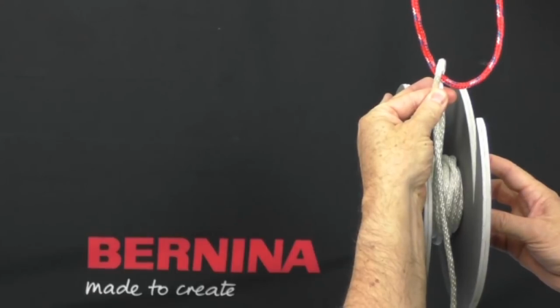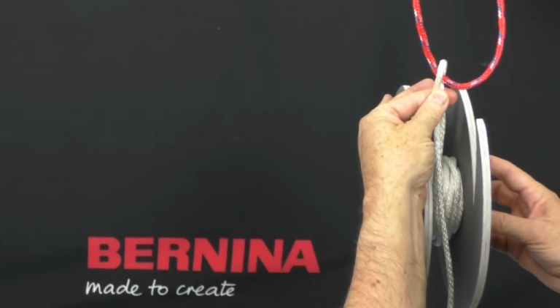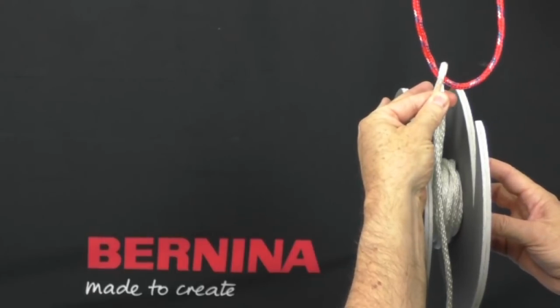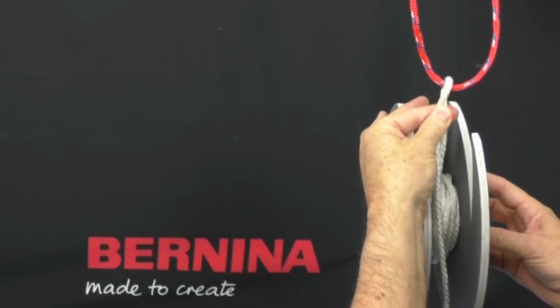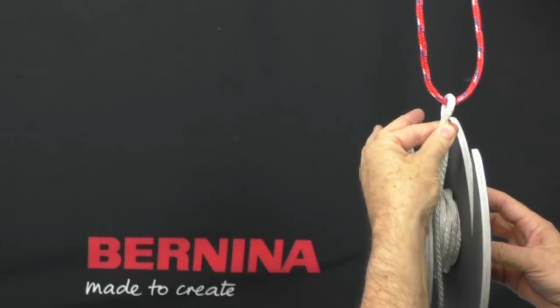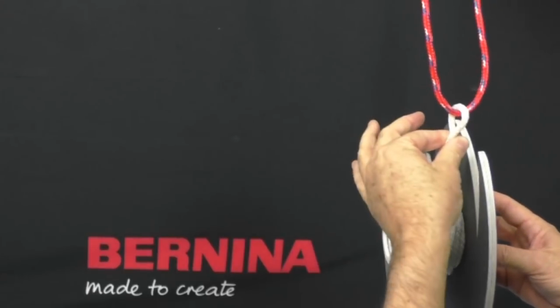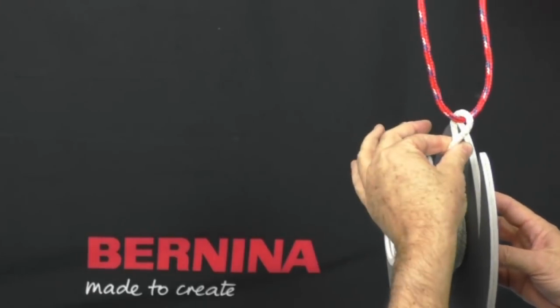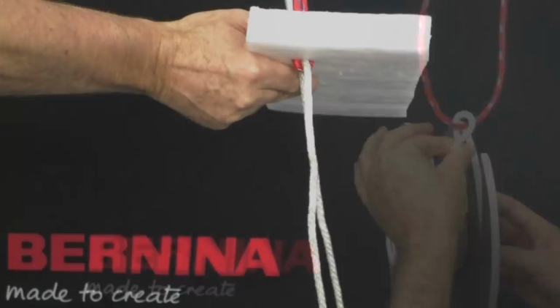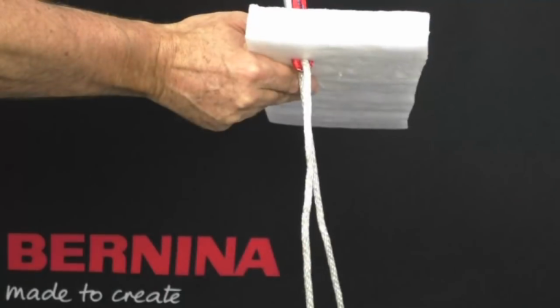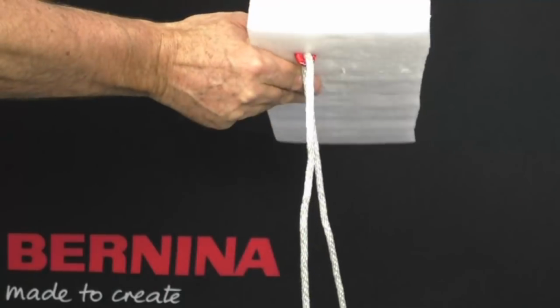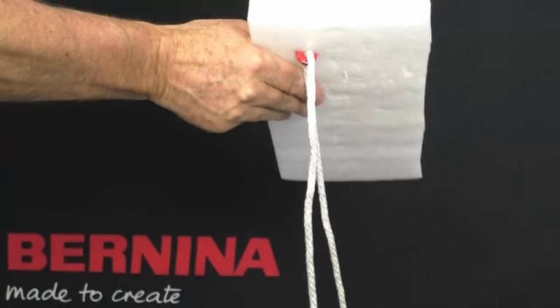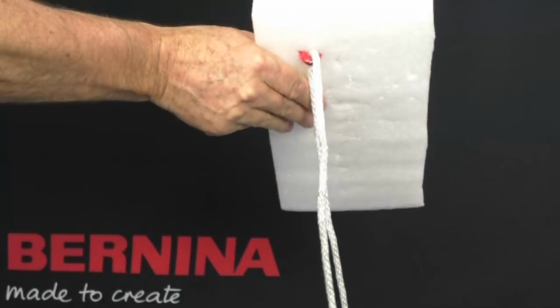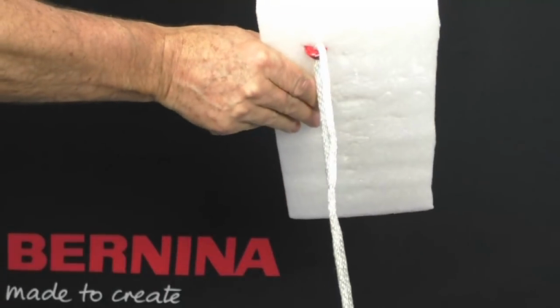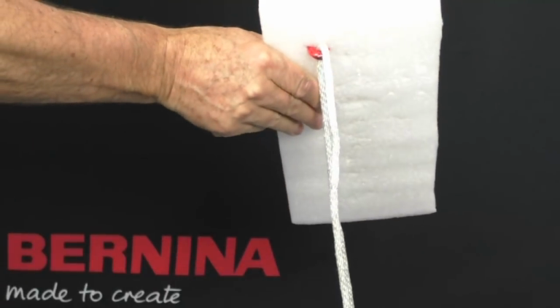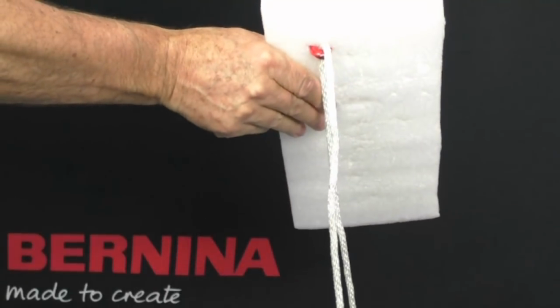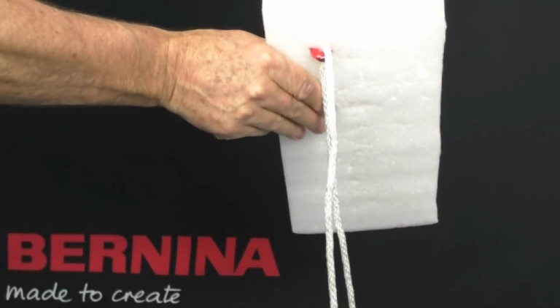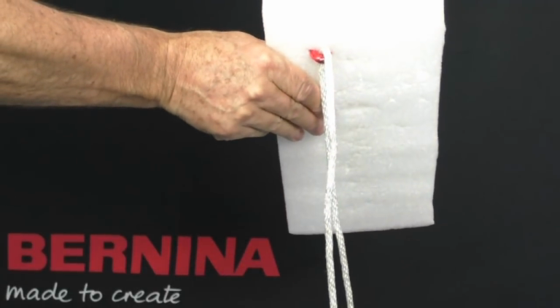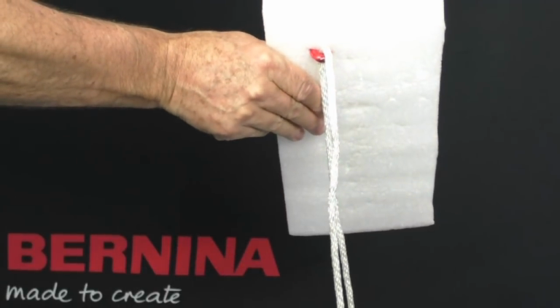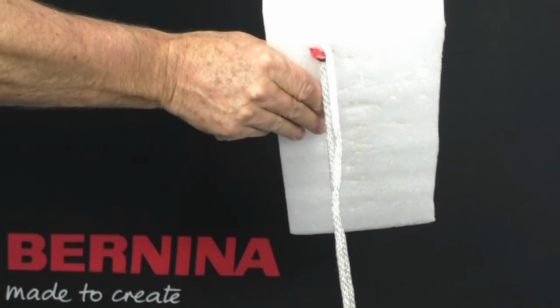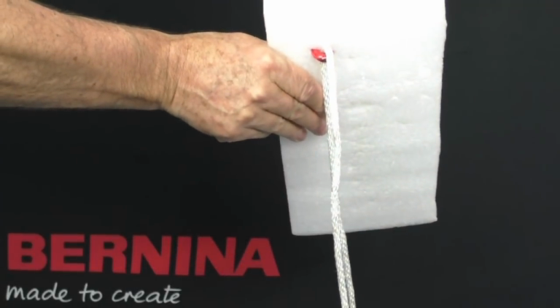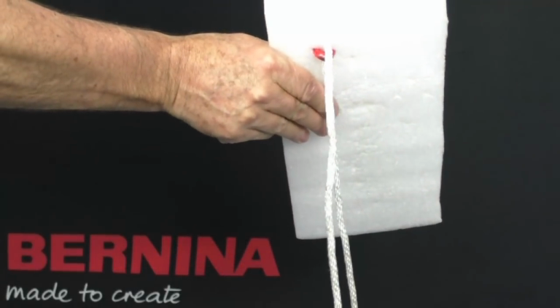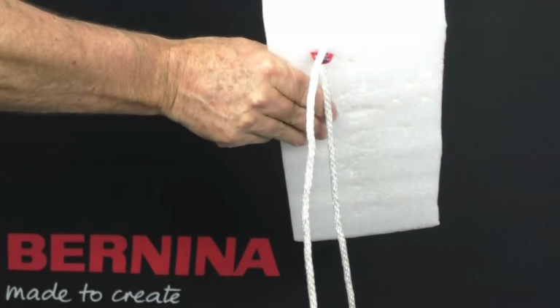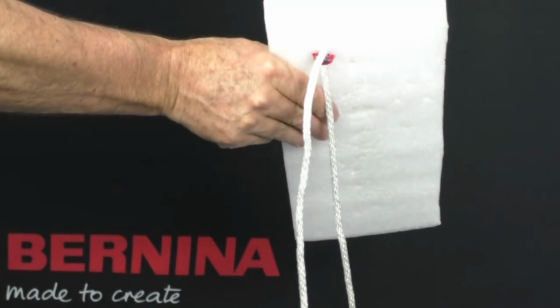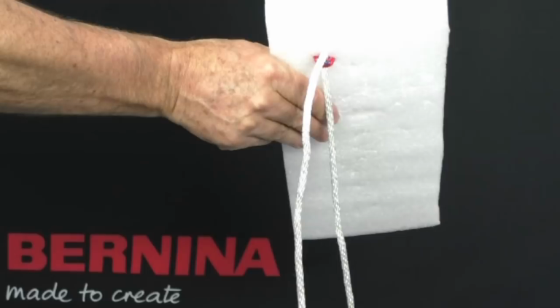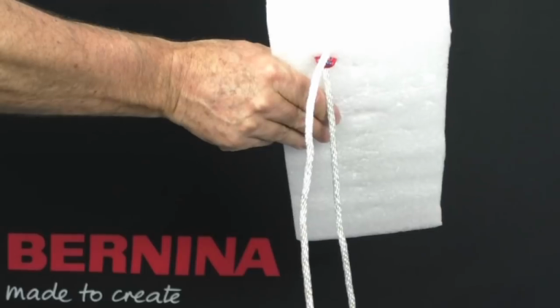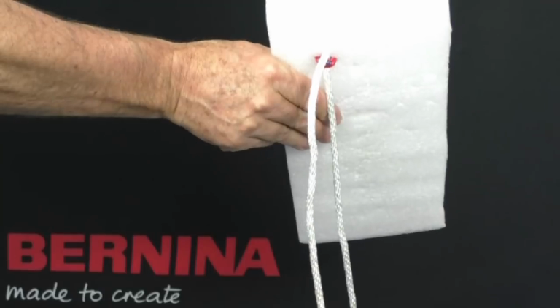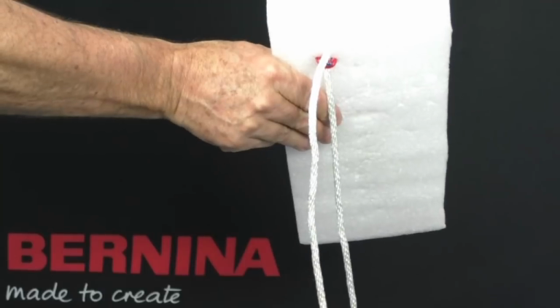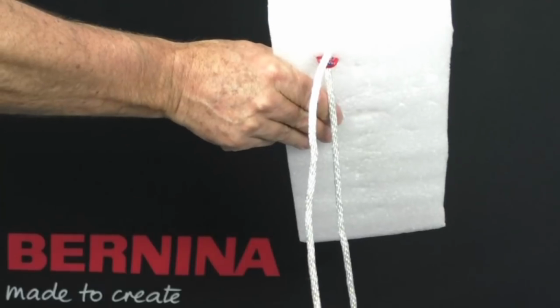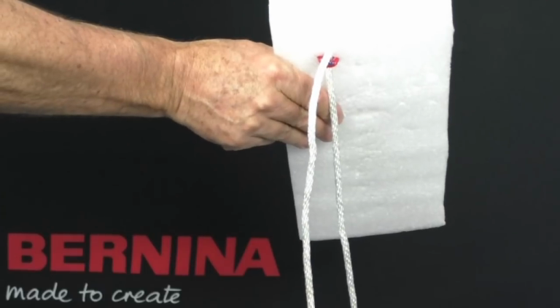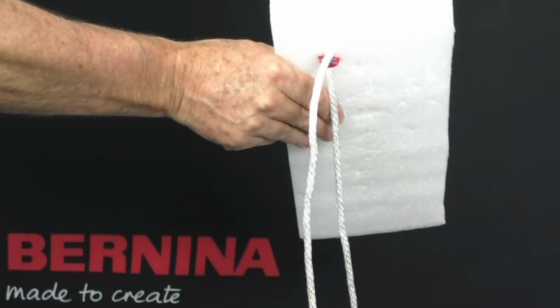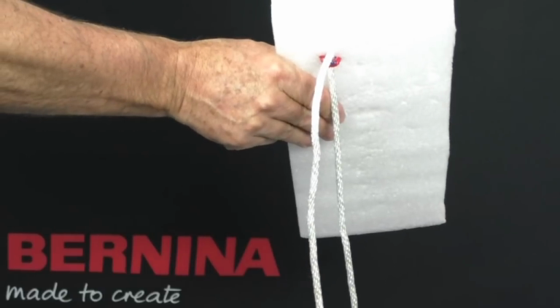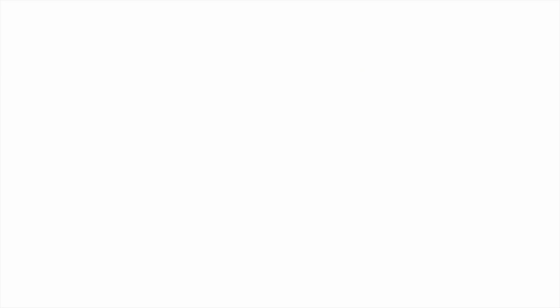The take-up lever will then move upwards and pull the thread tightly against the bottom of the fabric.